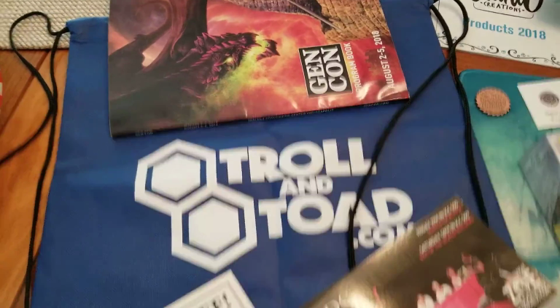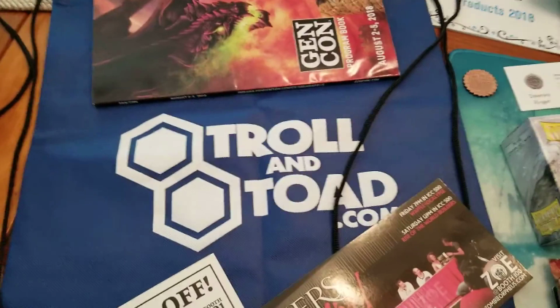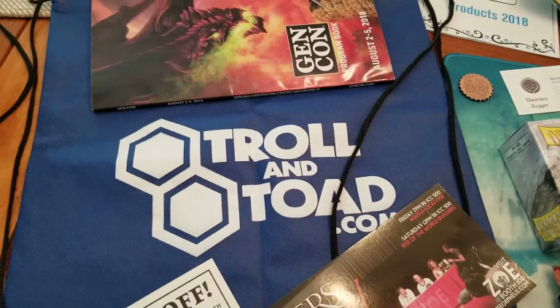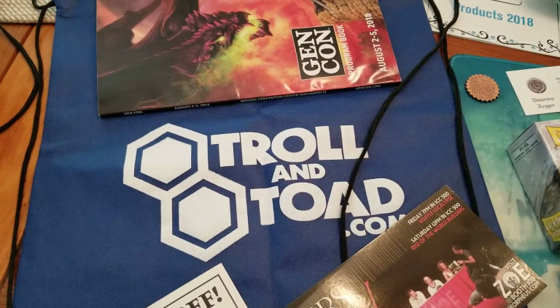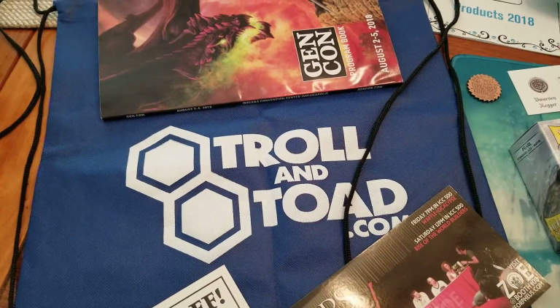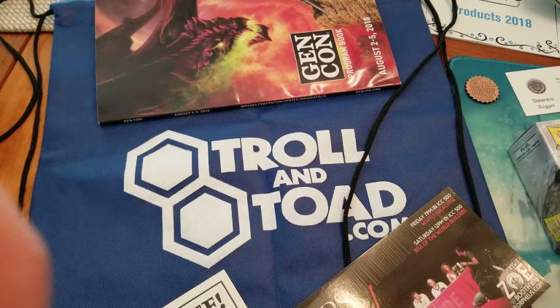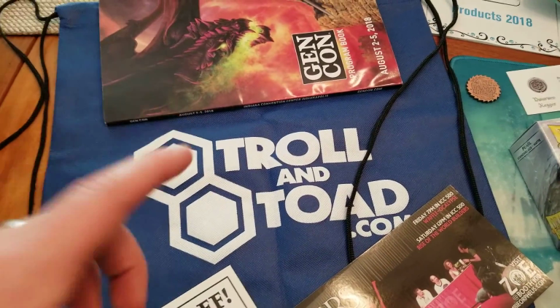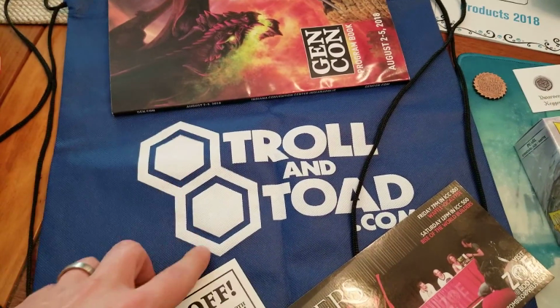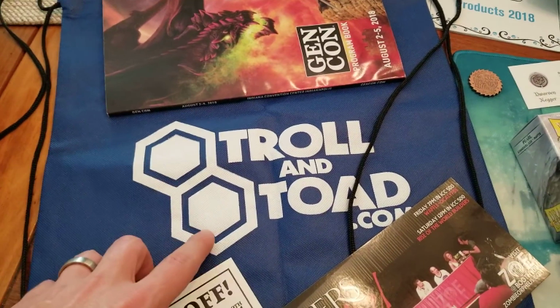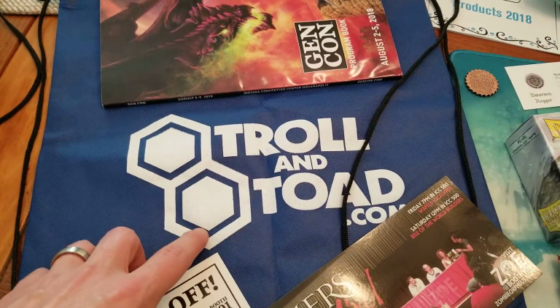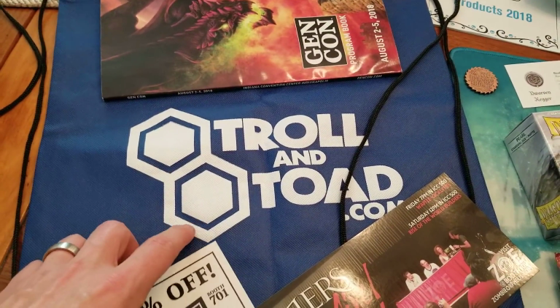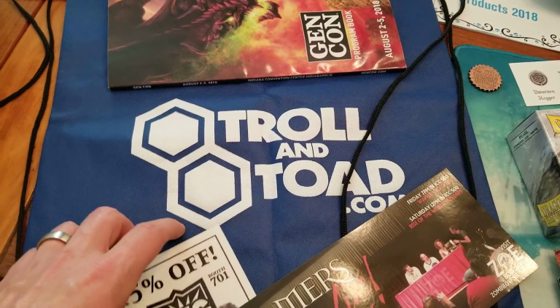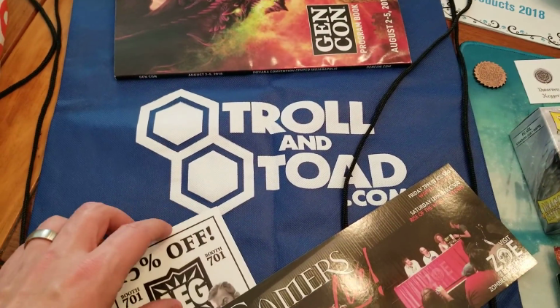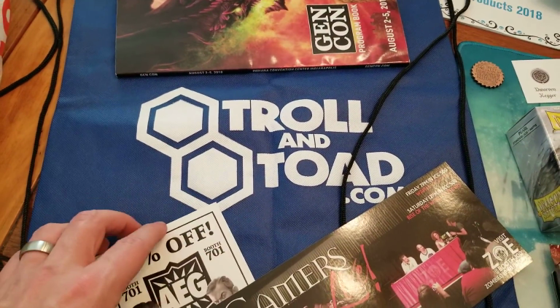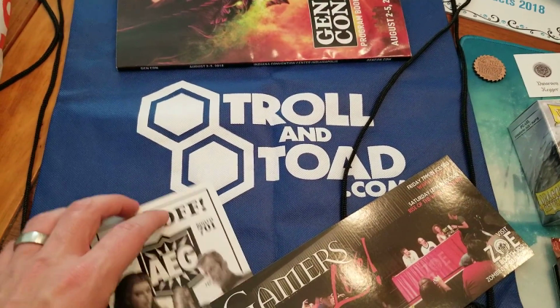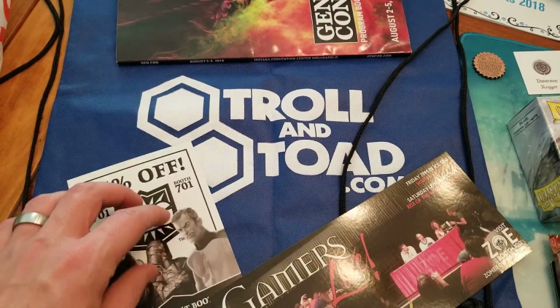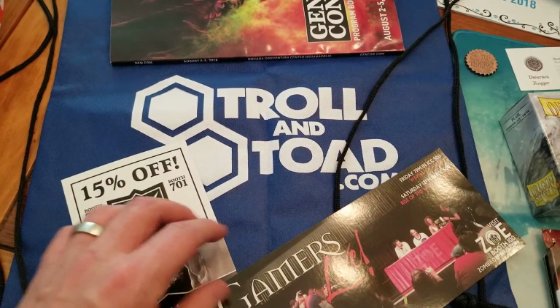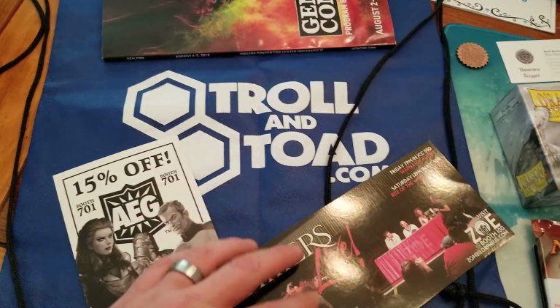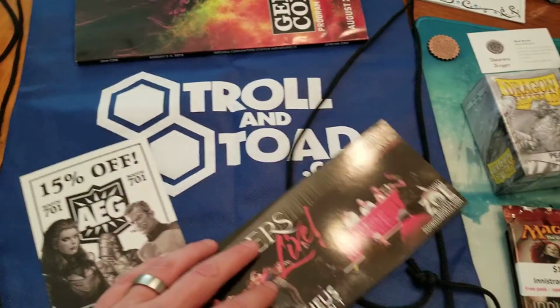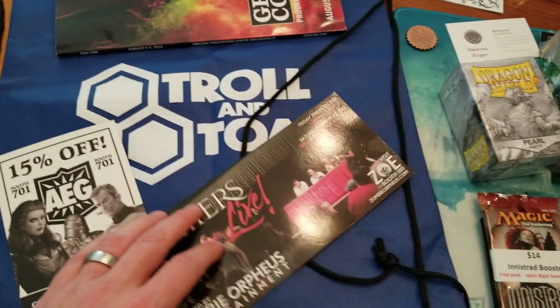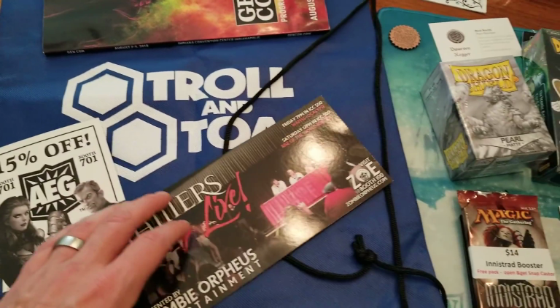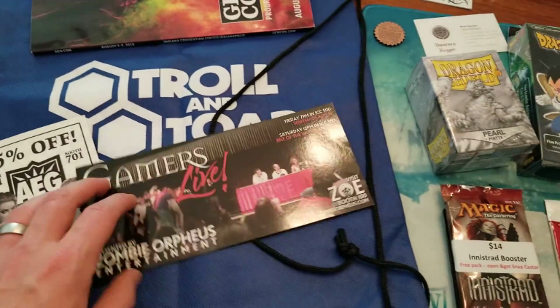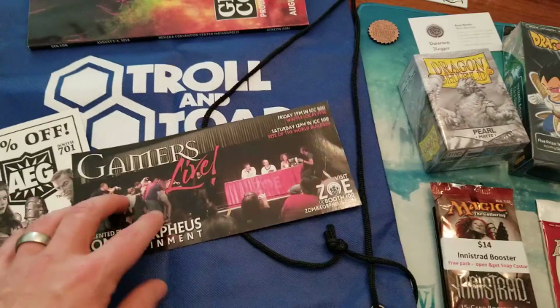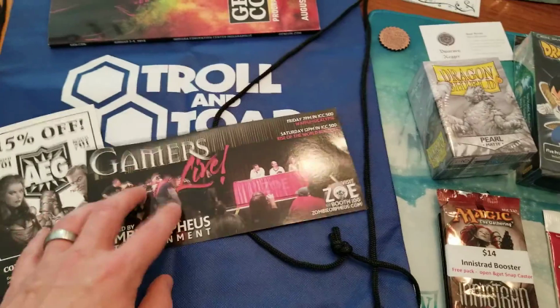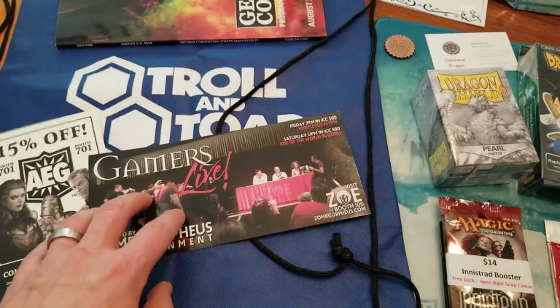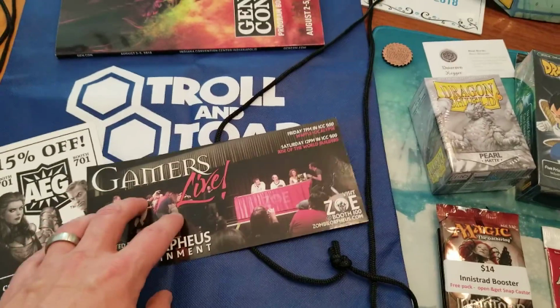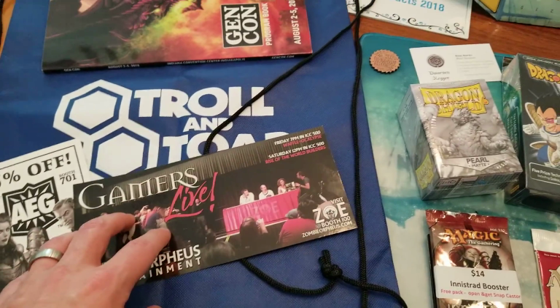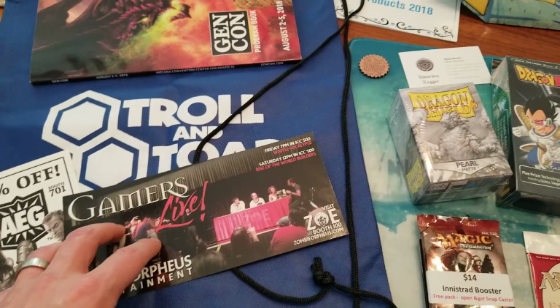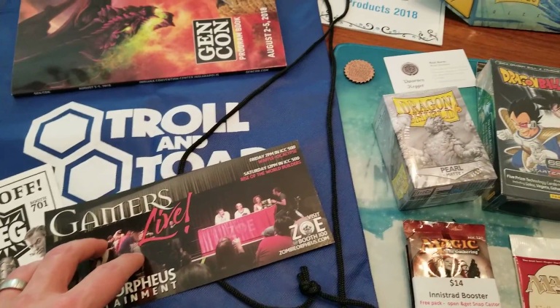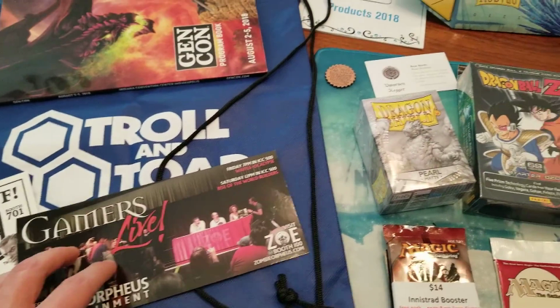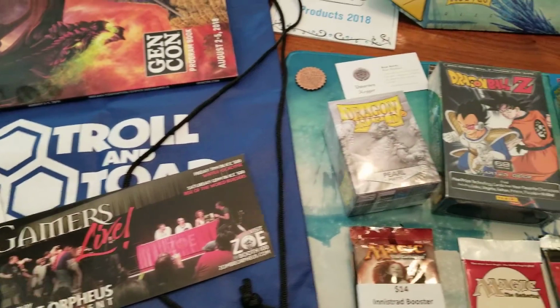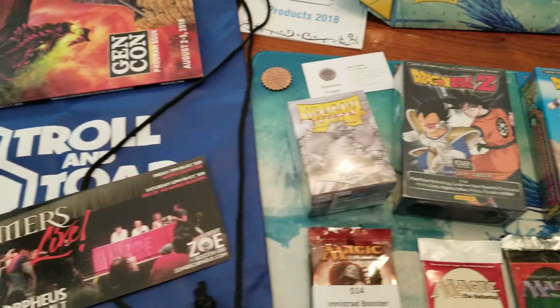Got a free Troll and Toad bag here. Lots of cool promotional stuff from groups there.